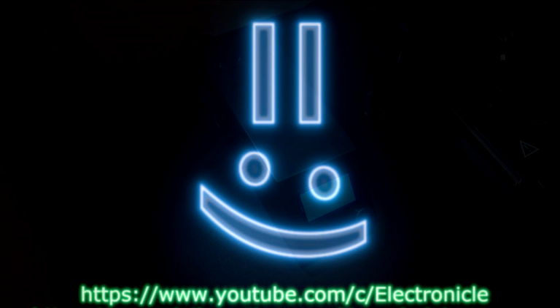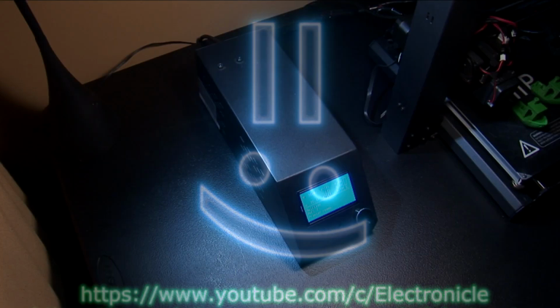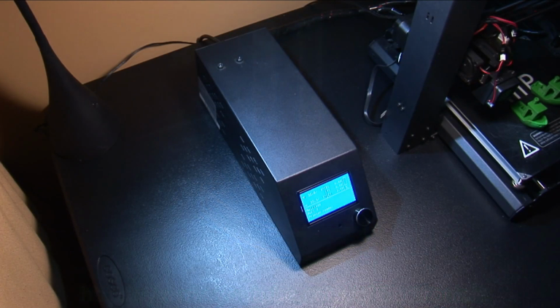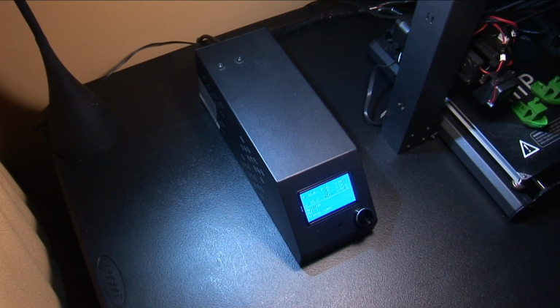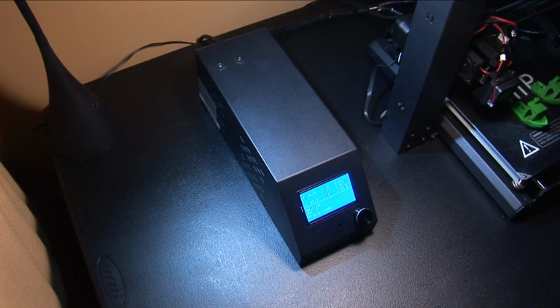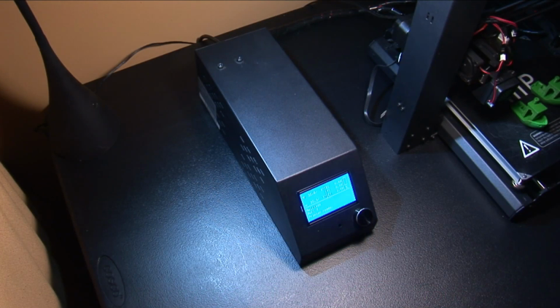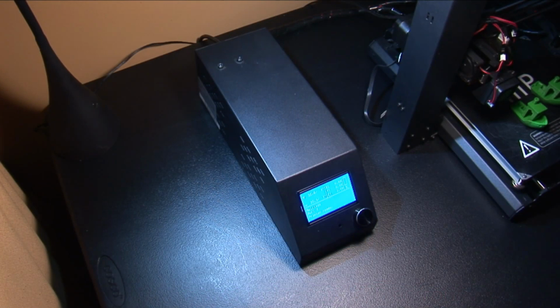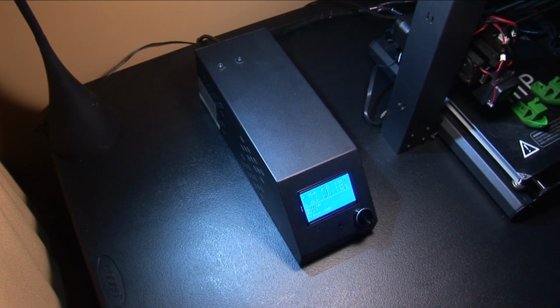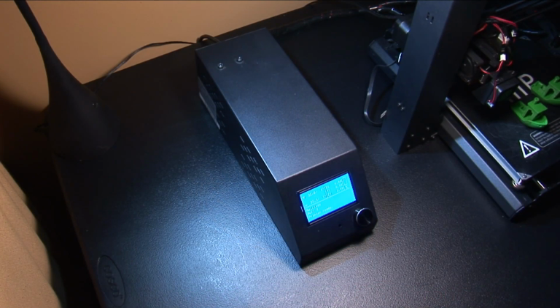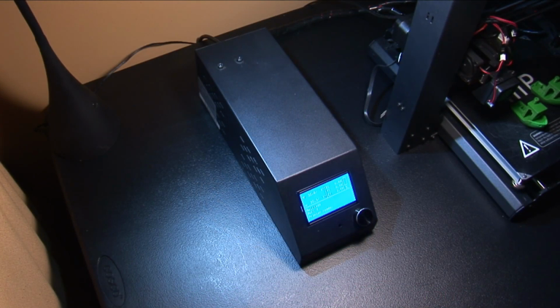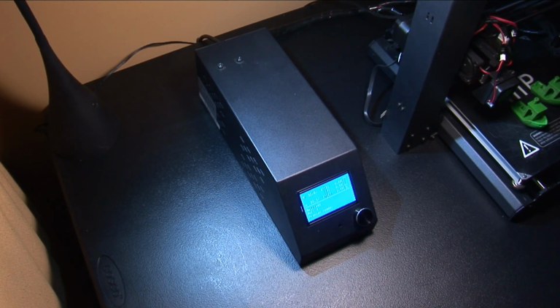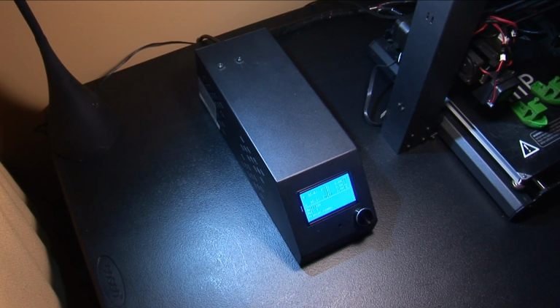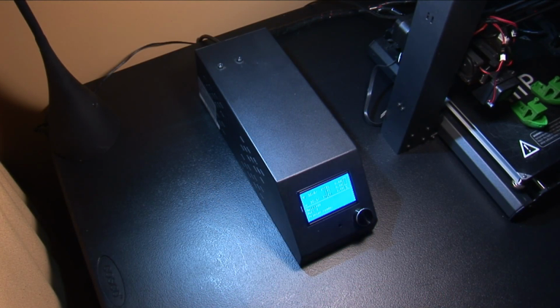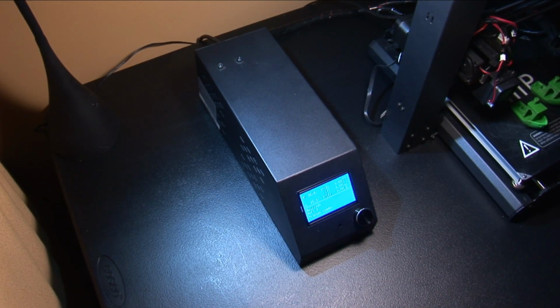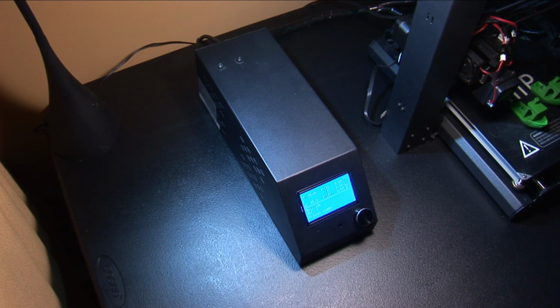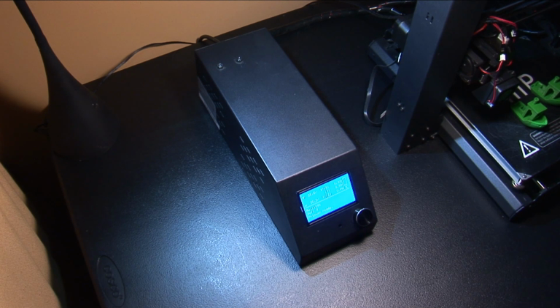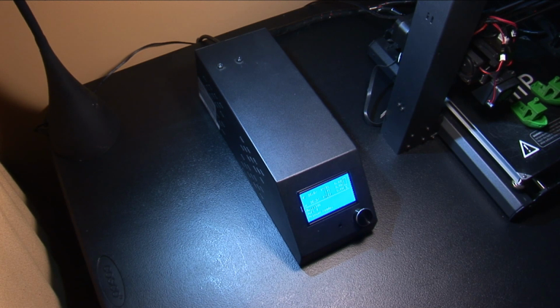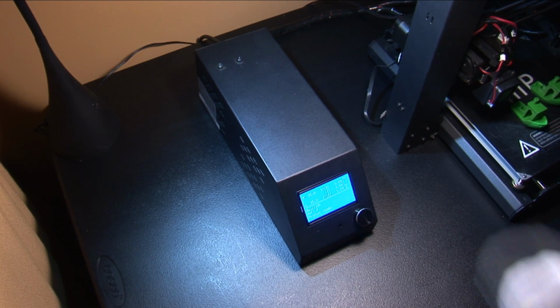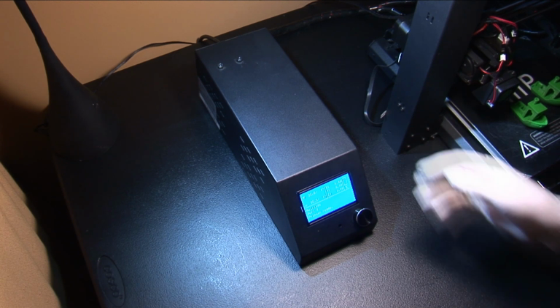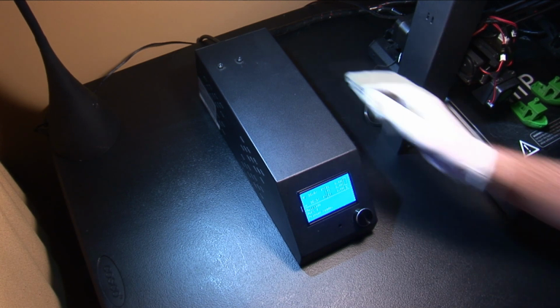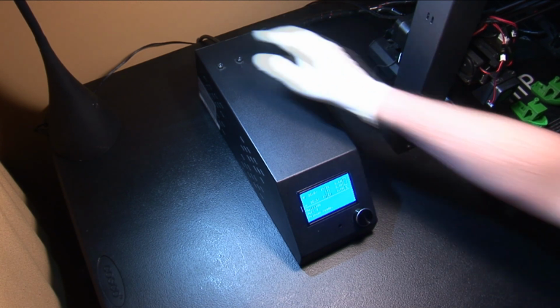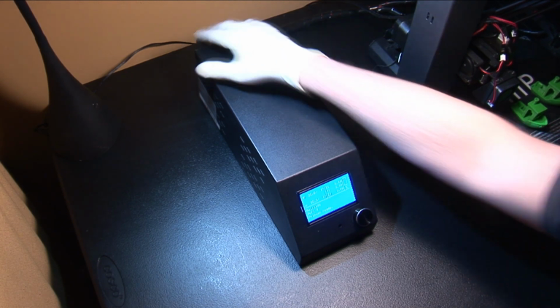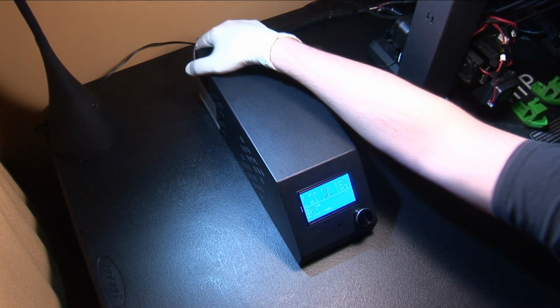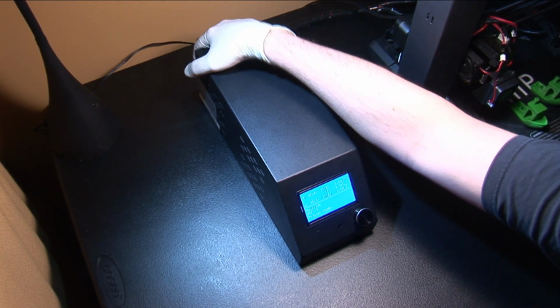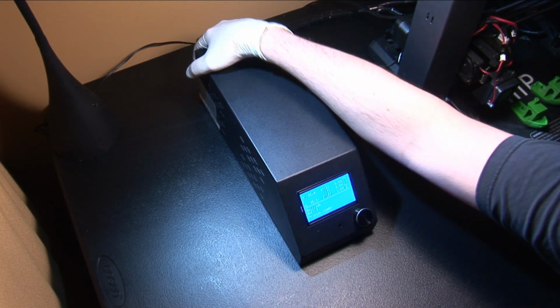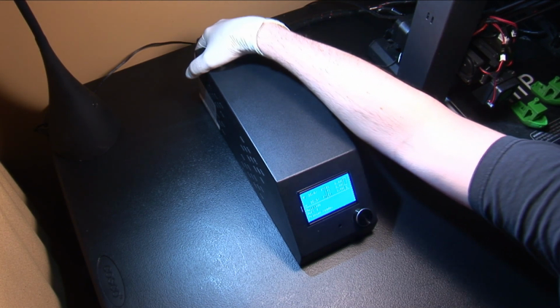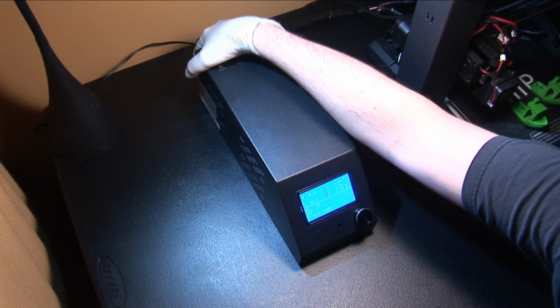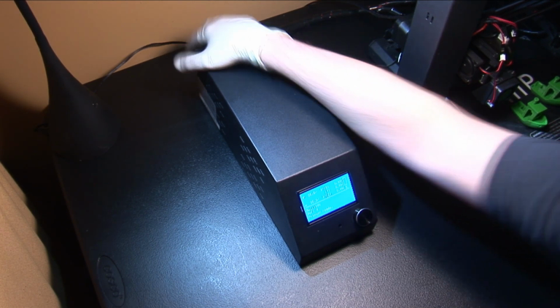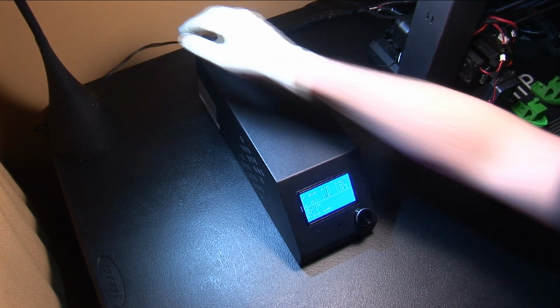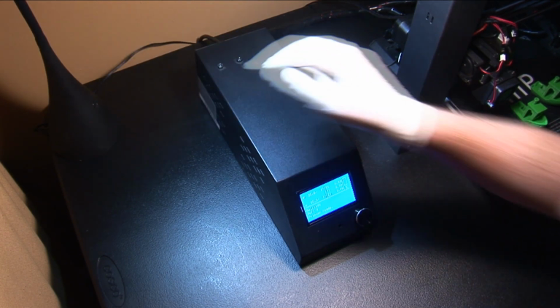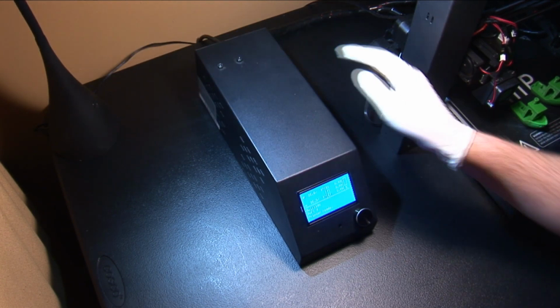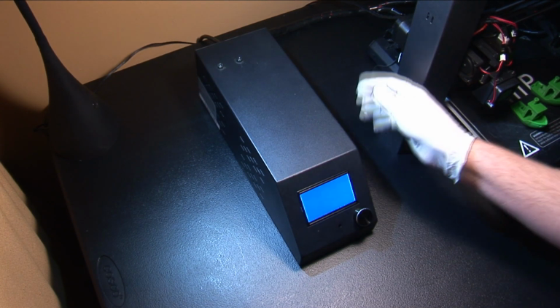Upgrading the heat bed MOSFET on your Handheld Duplicator or Monoprice Maker might seem a bit intimidating, but it's actually very easy.